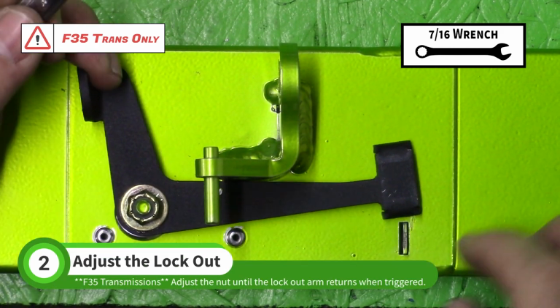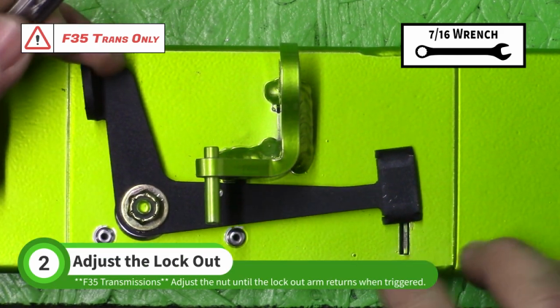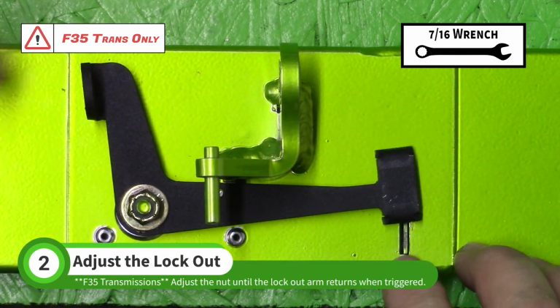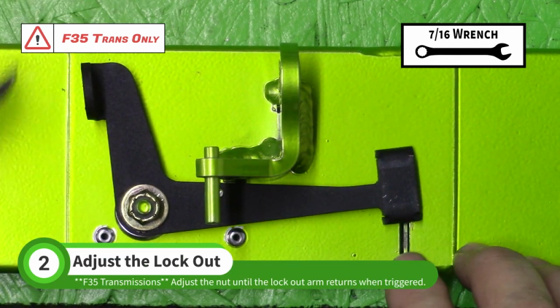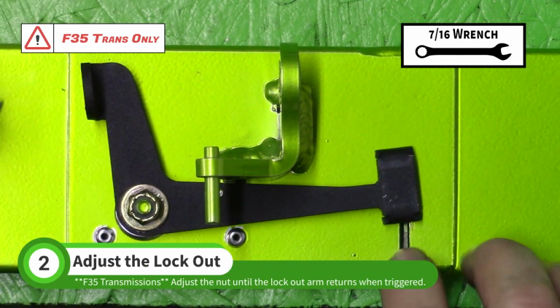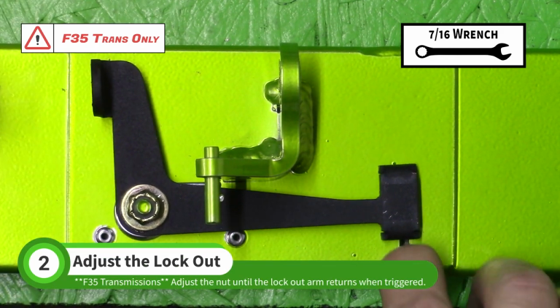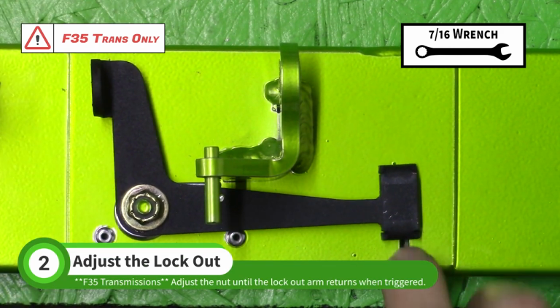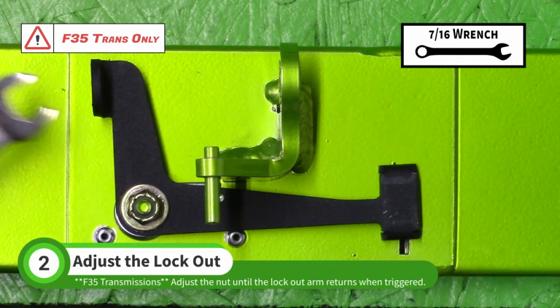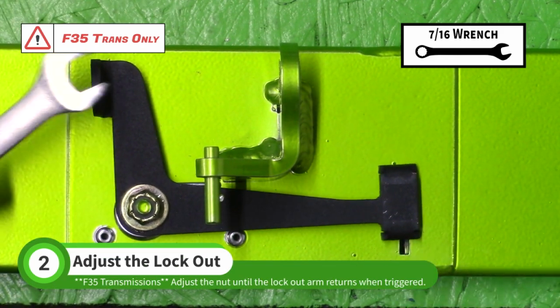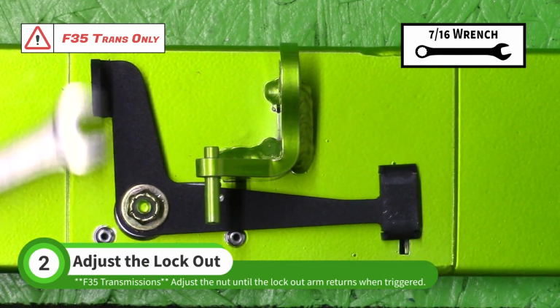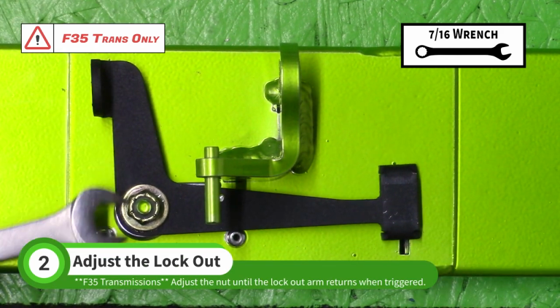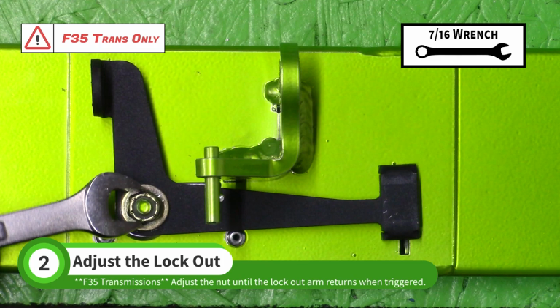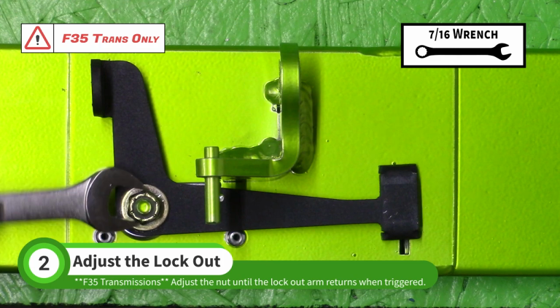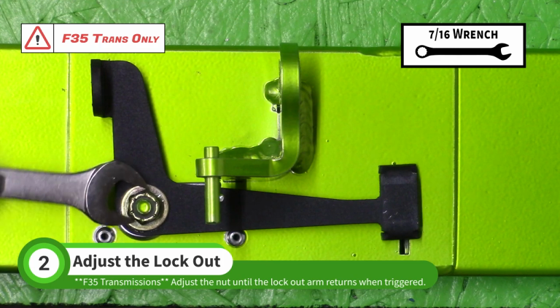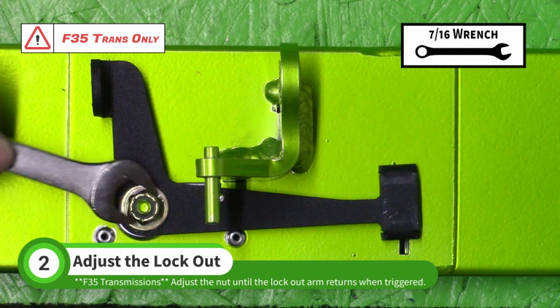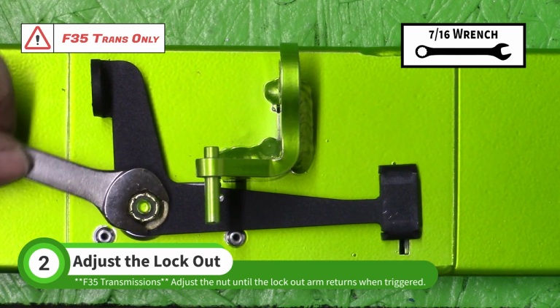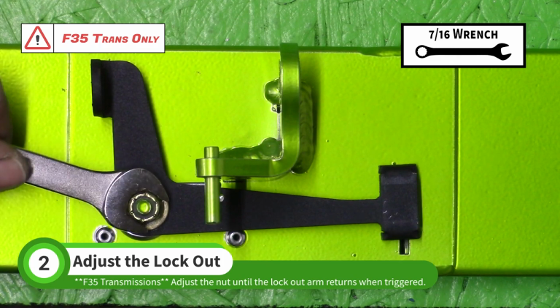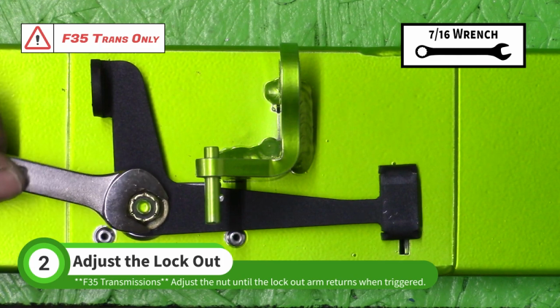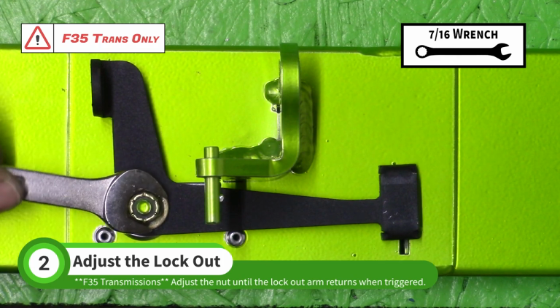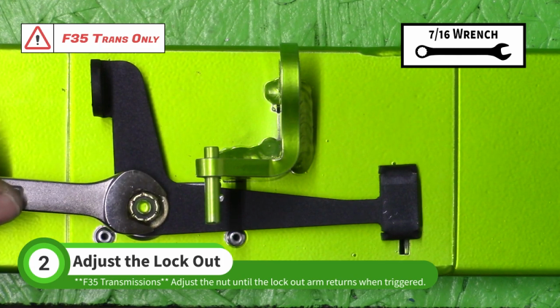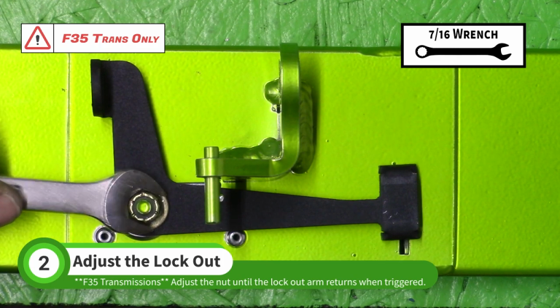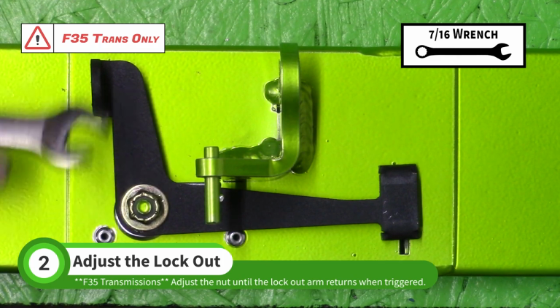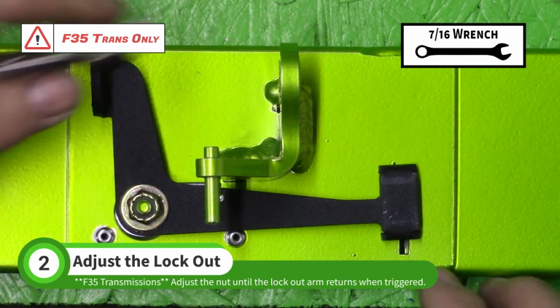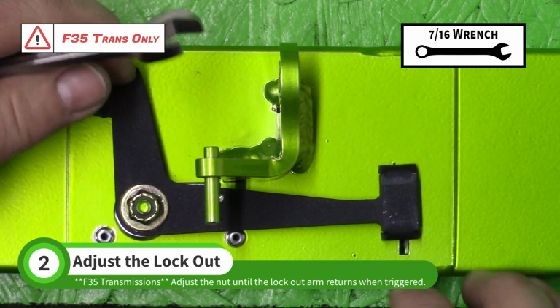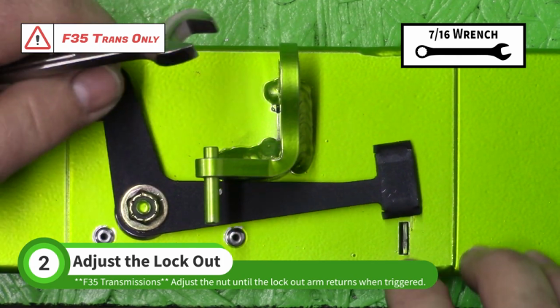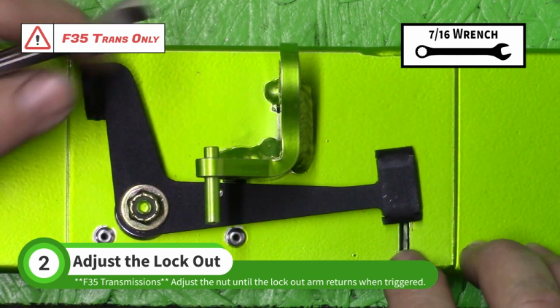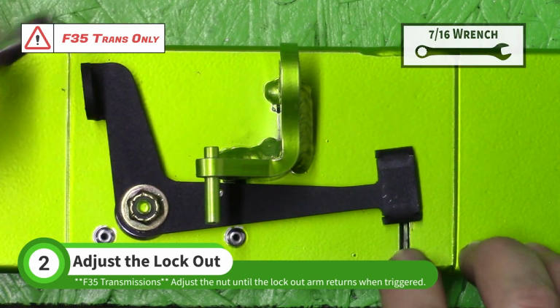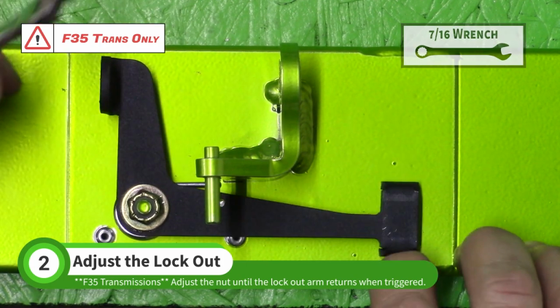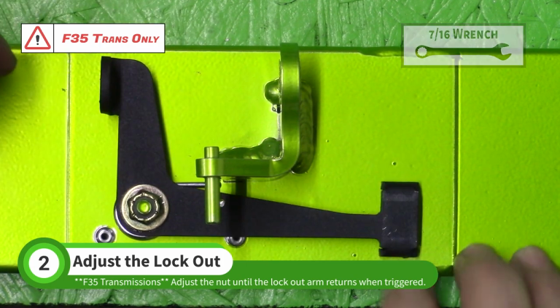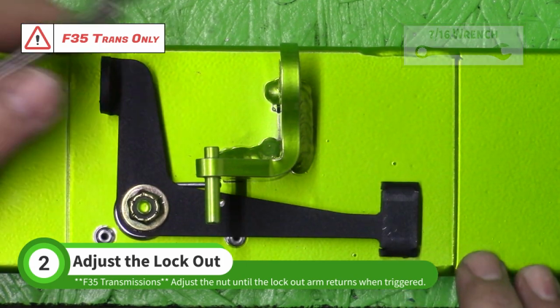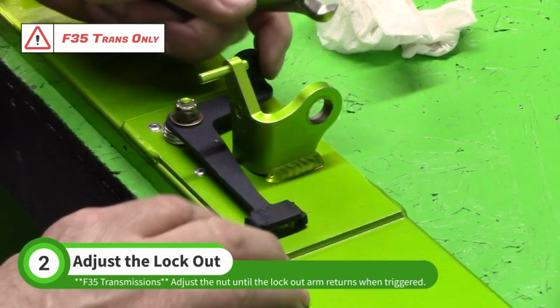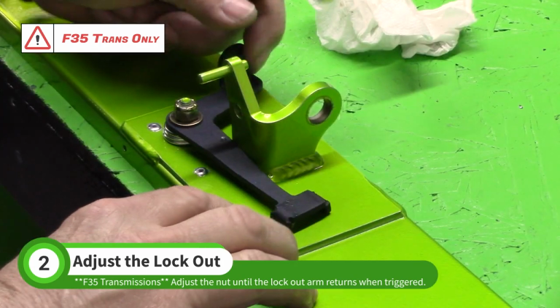Then back it off one flat side. Push the lockout tab down to test the lockout arm. Loosen the nut a little more if the arm does not swing back freely.